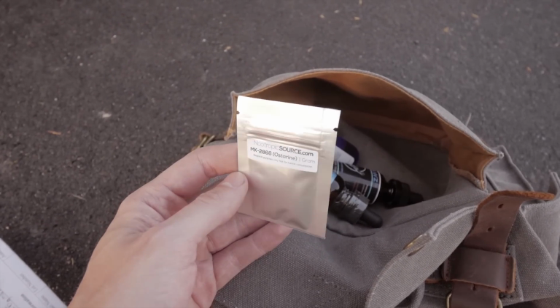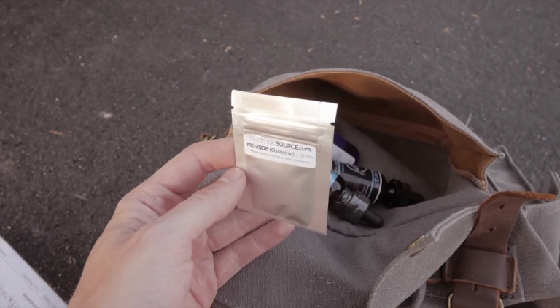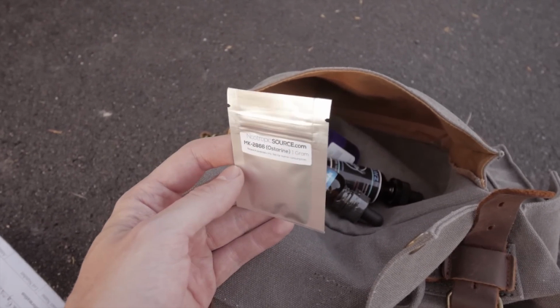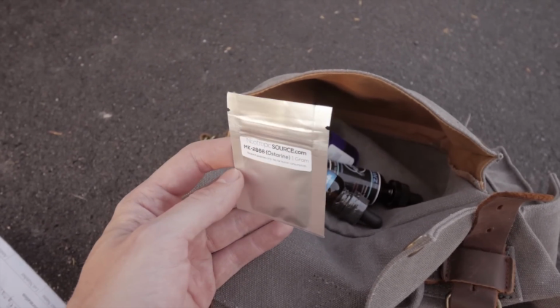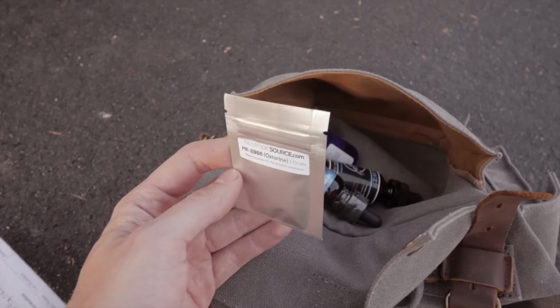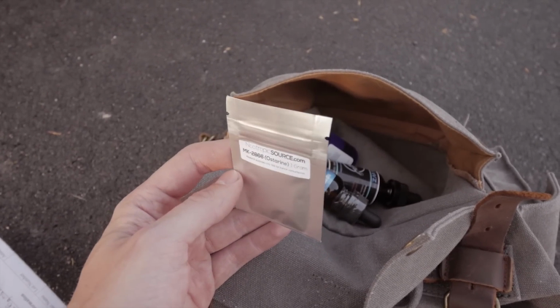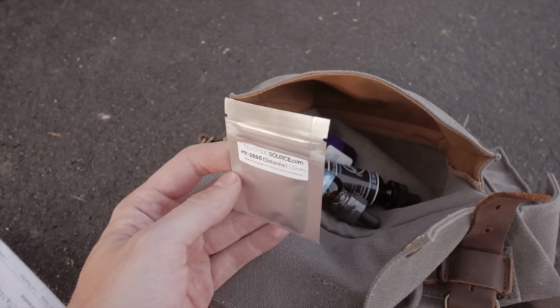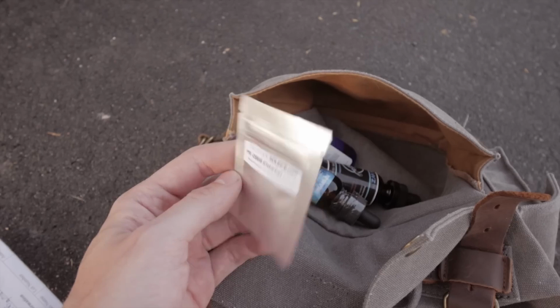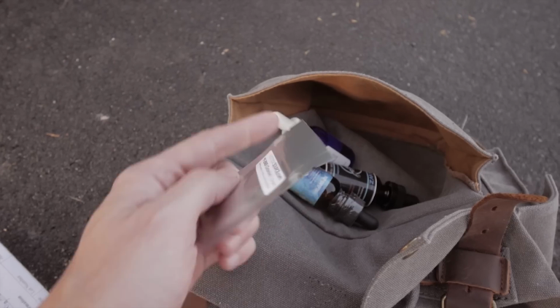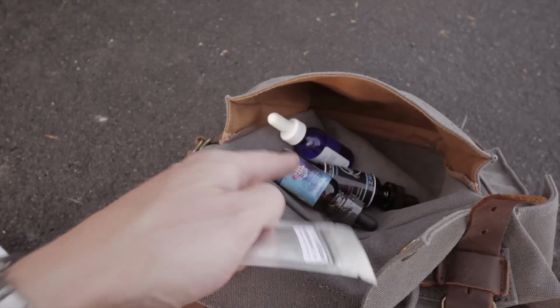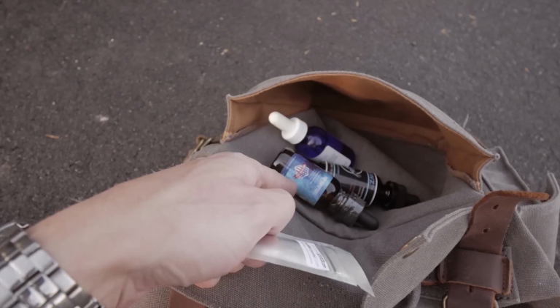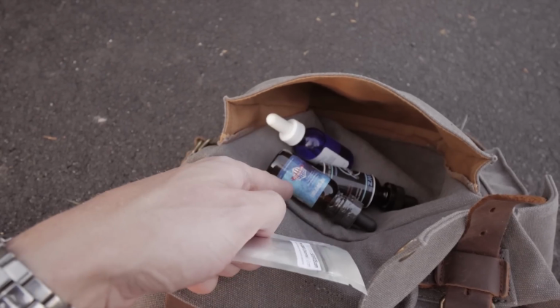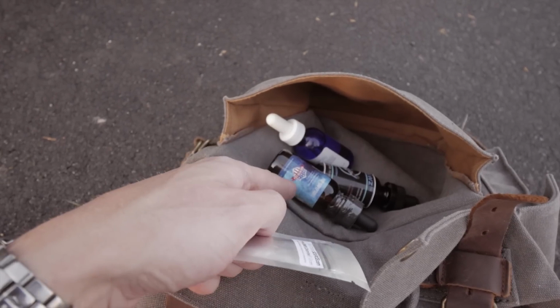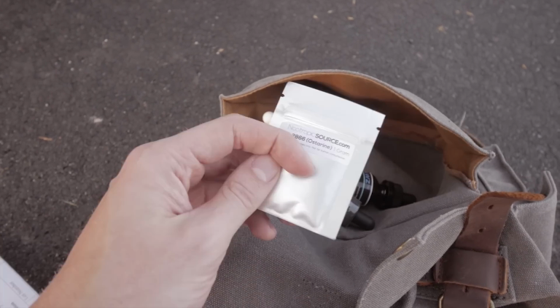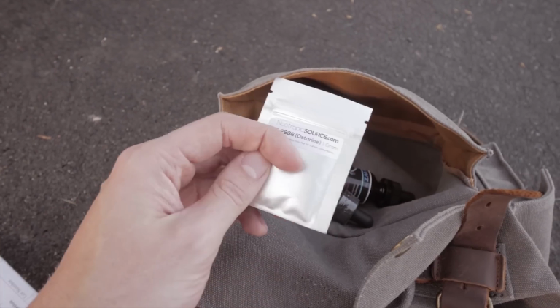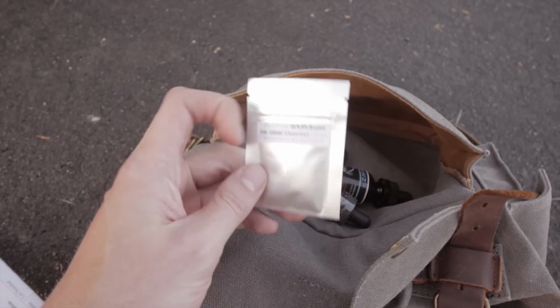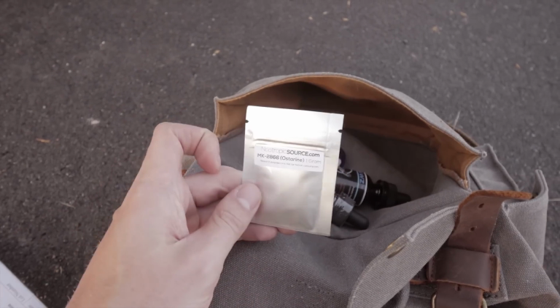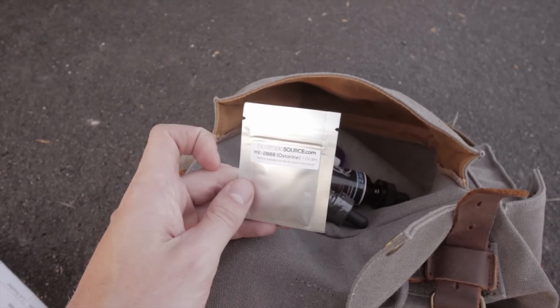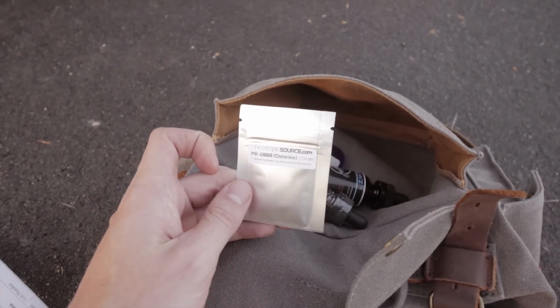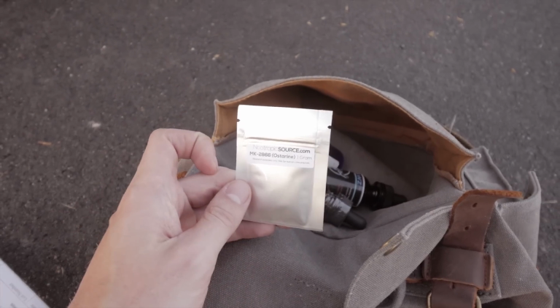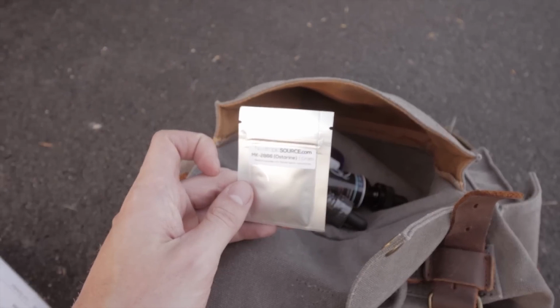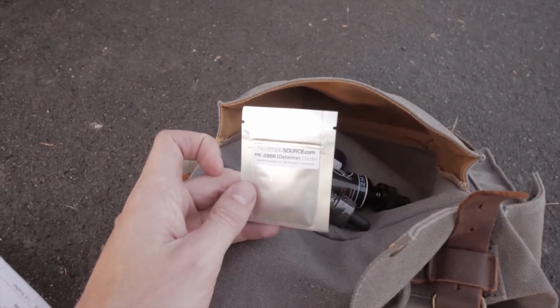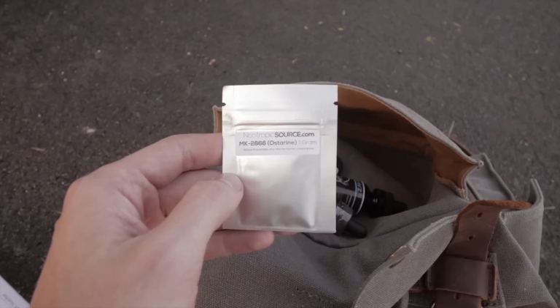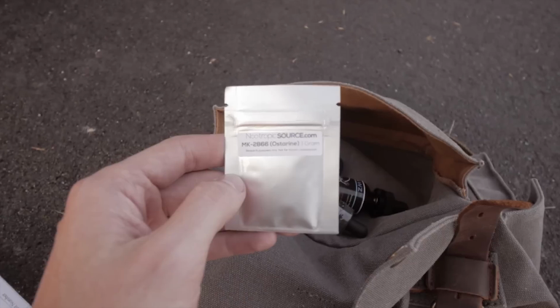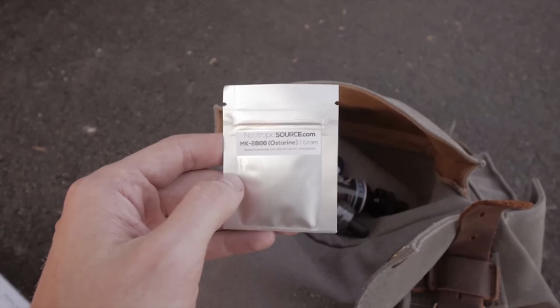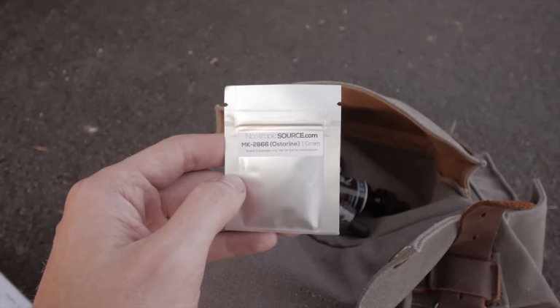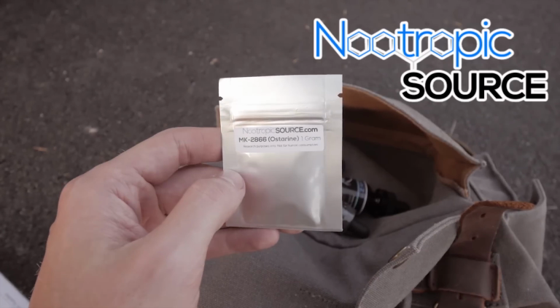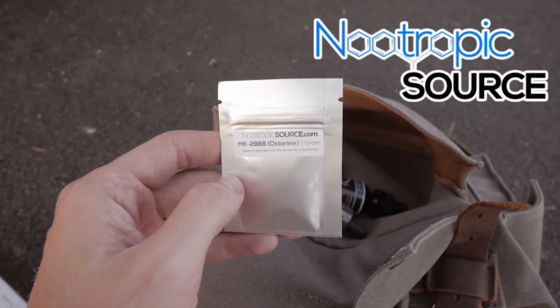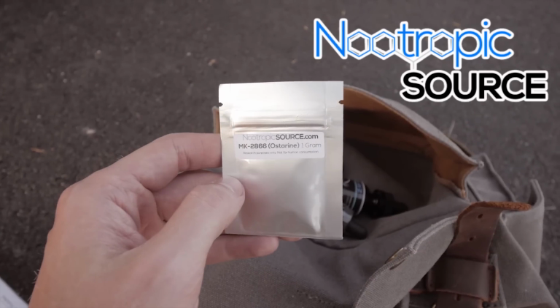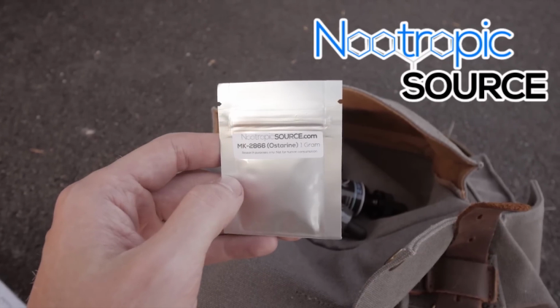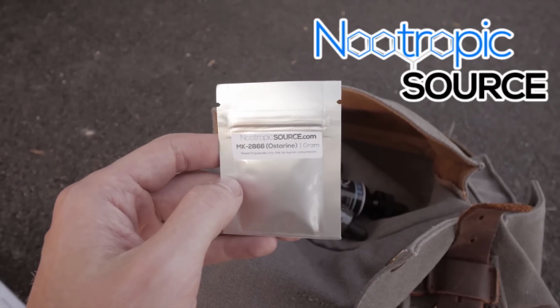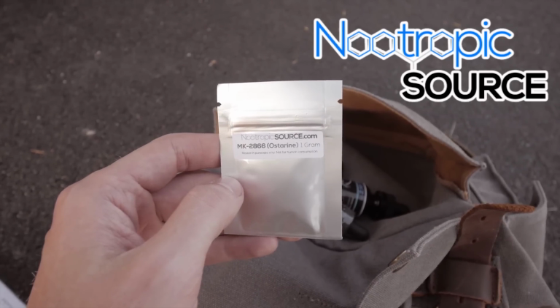You can get it in a lot of forms — like alcohol, powder, or capsules. But this one is from NootropicSource.com. There we have it.